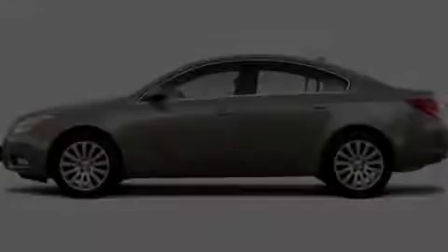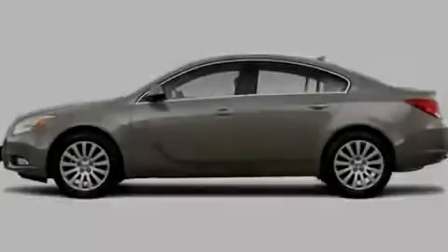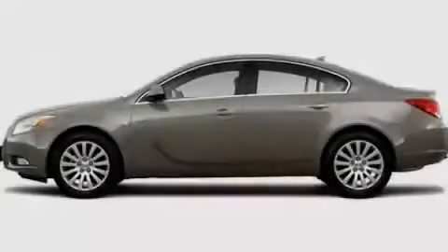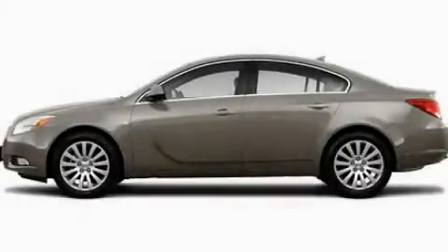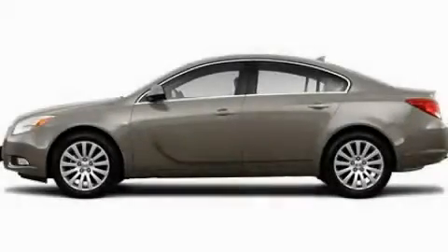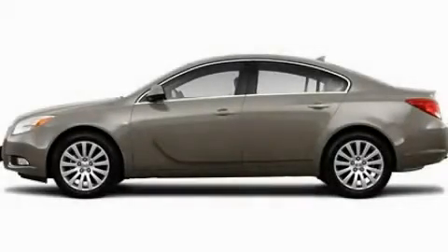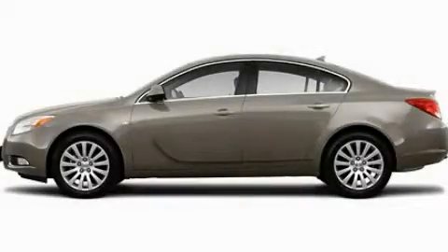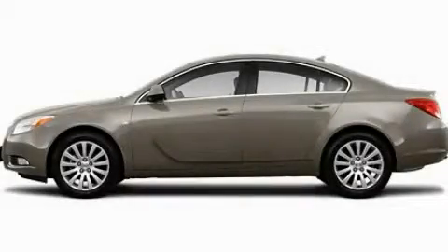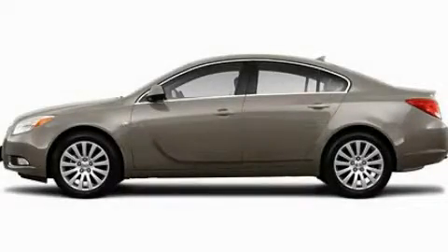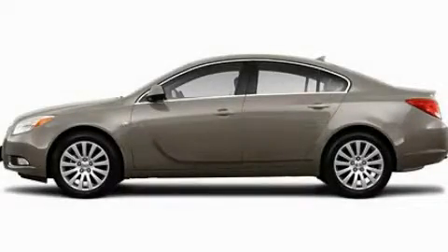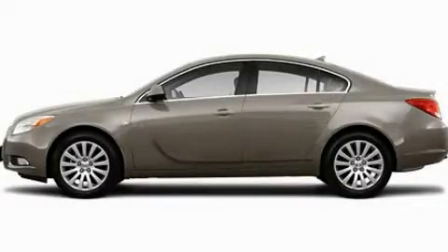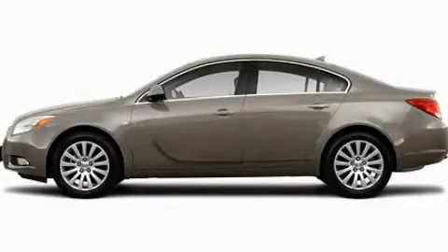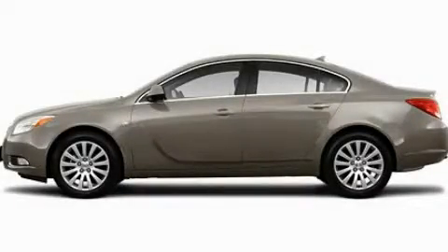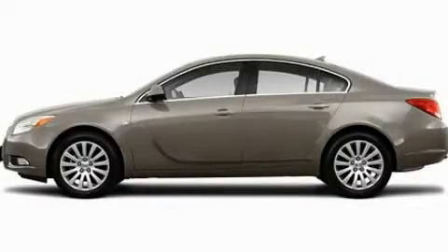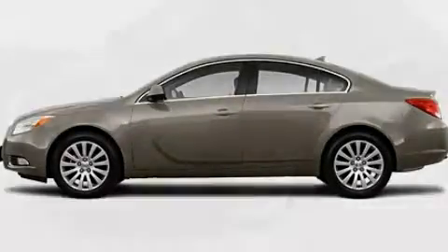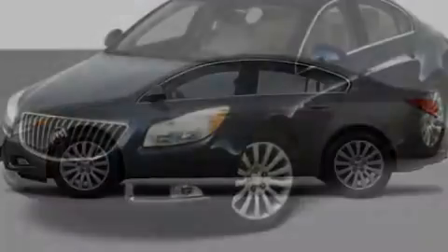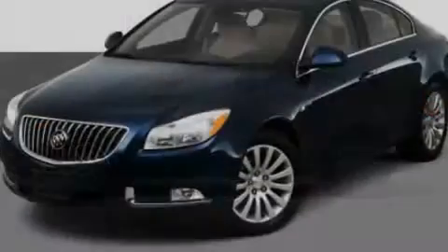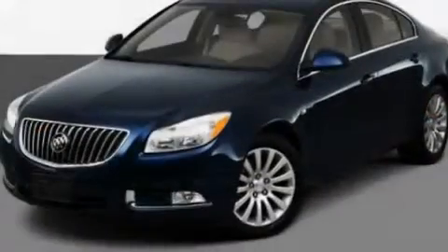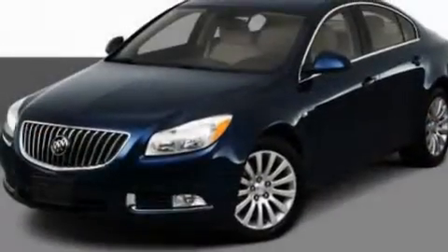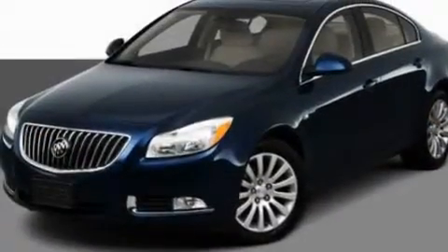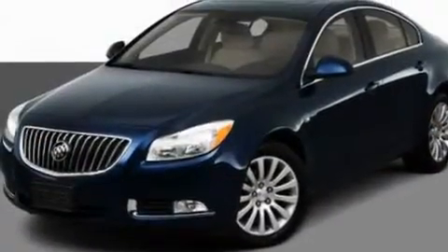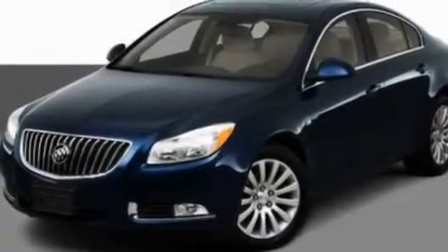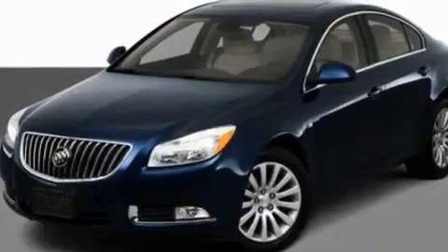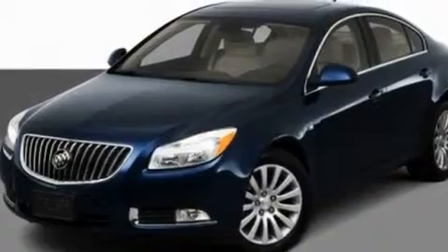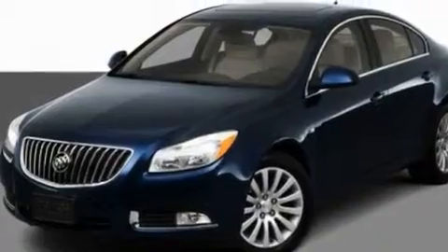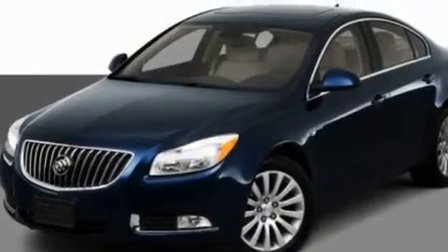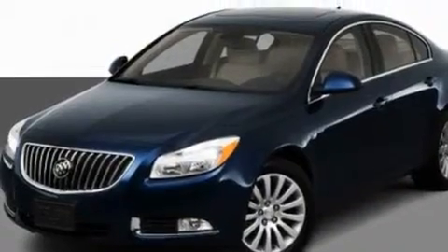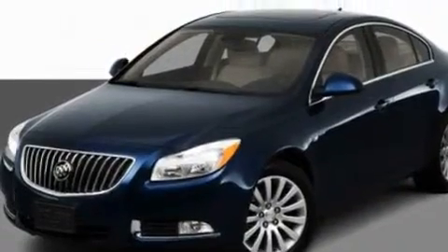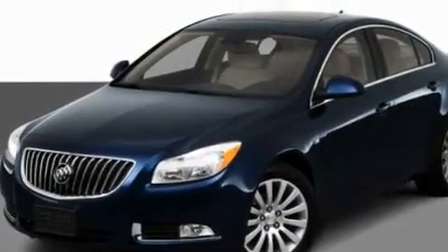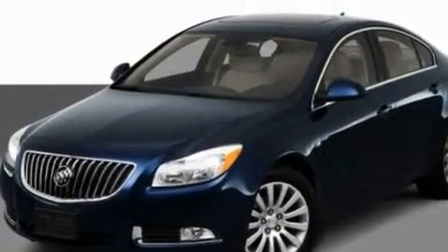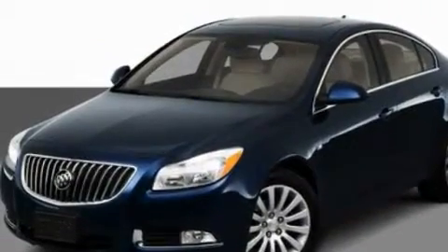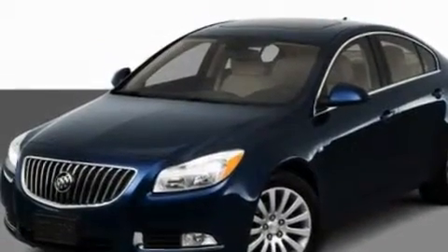This is a 2011 Buick Regal. It features a four-cylinder engine and an automatic transmission.